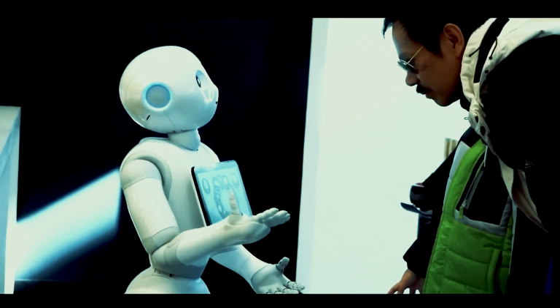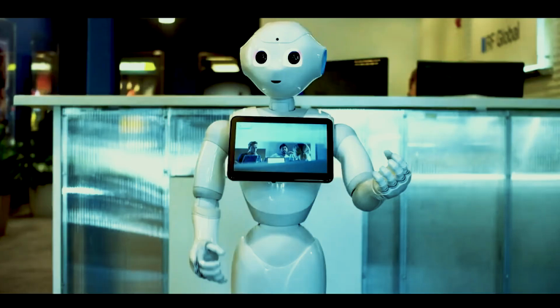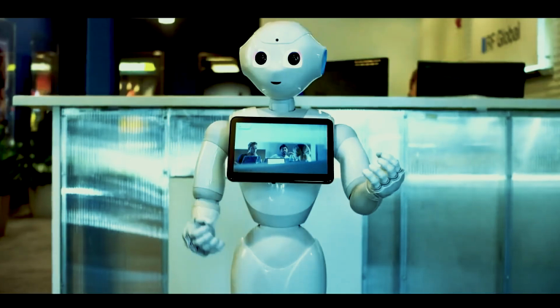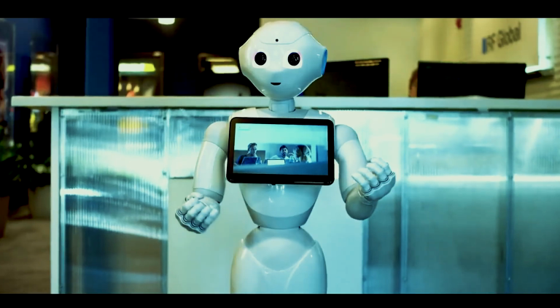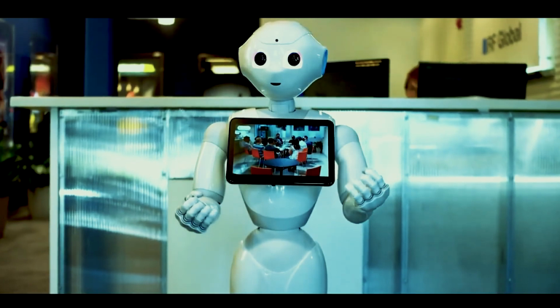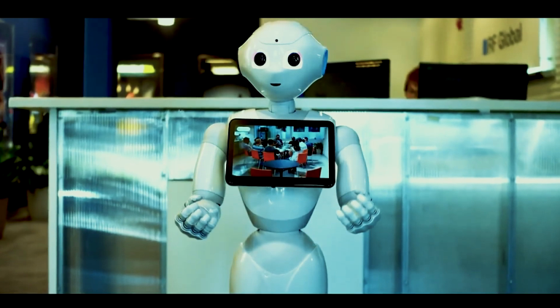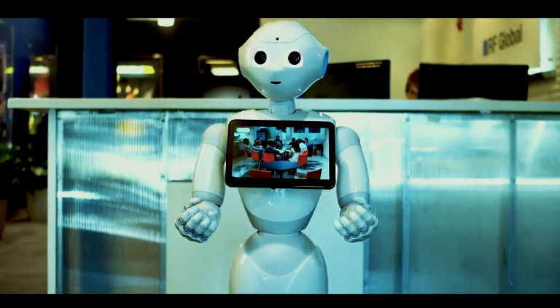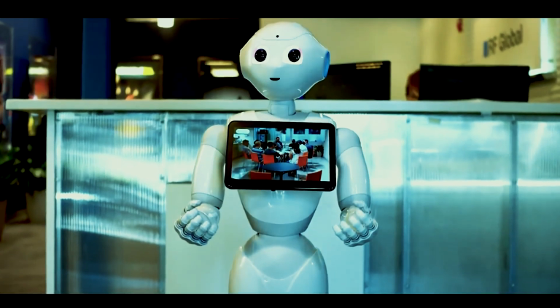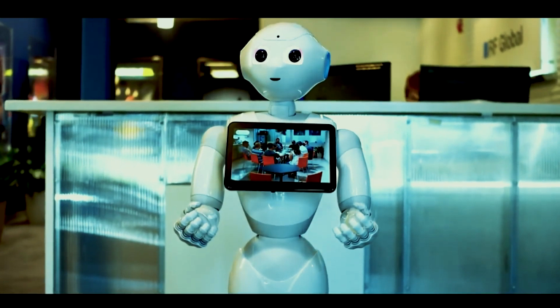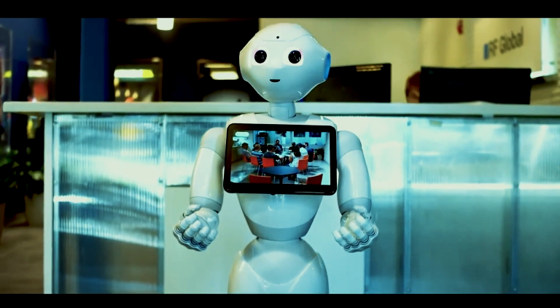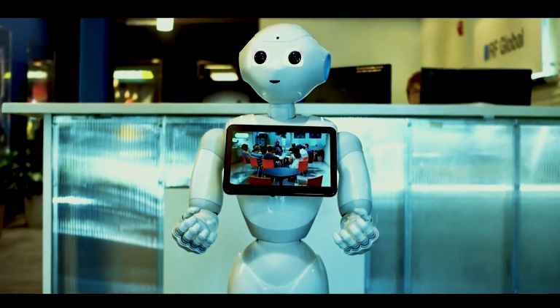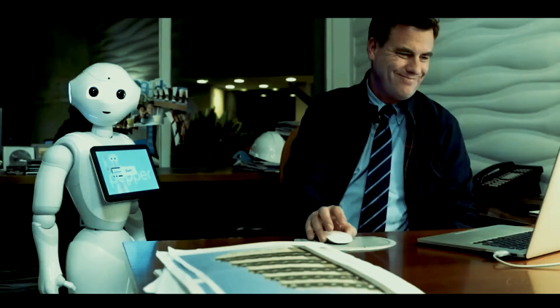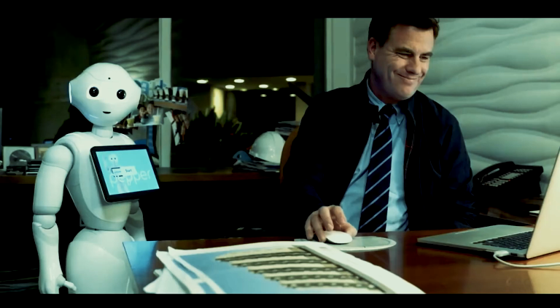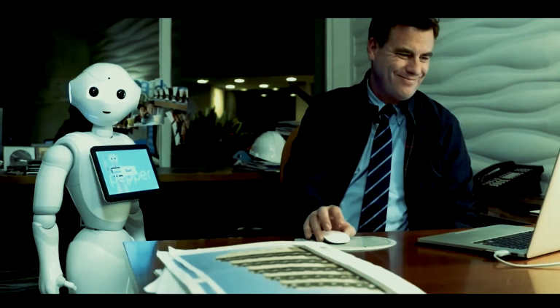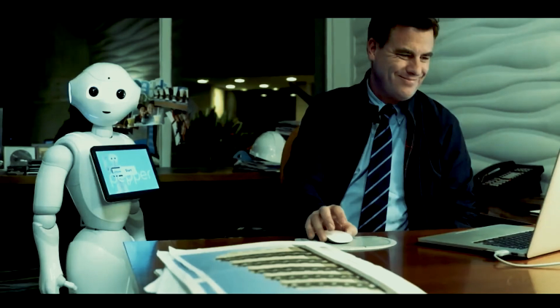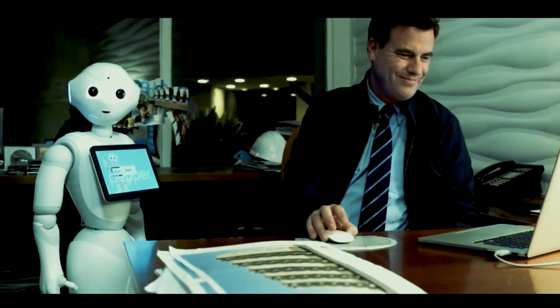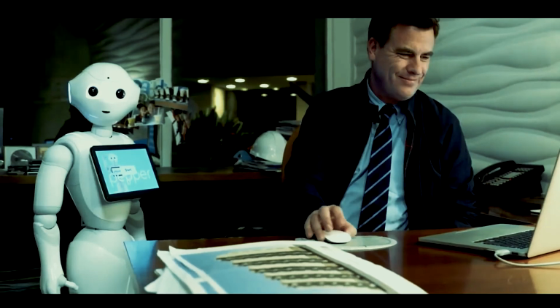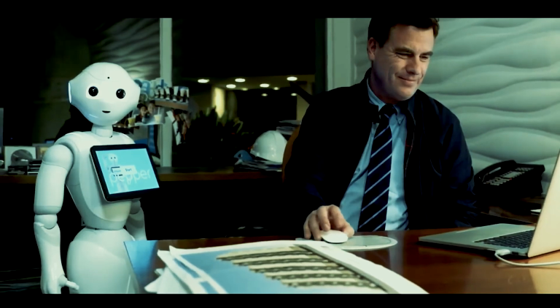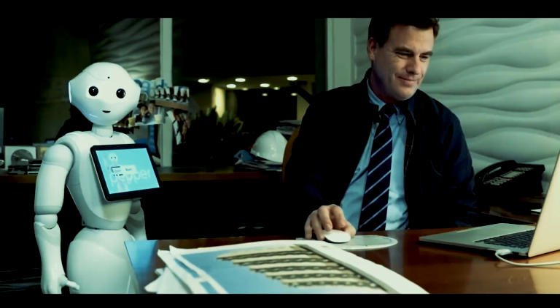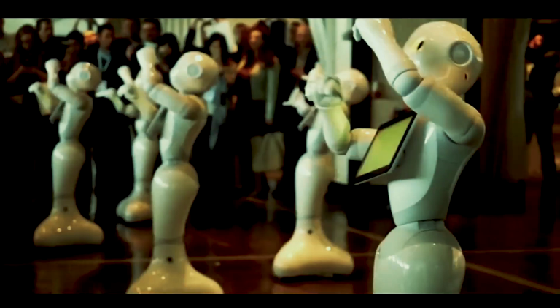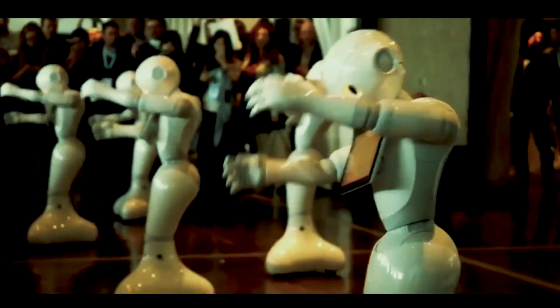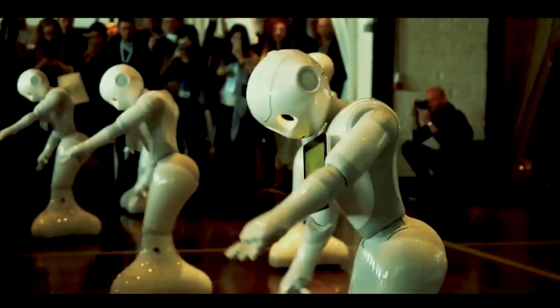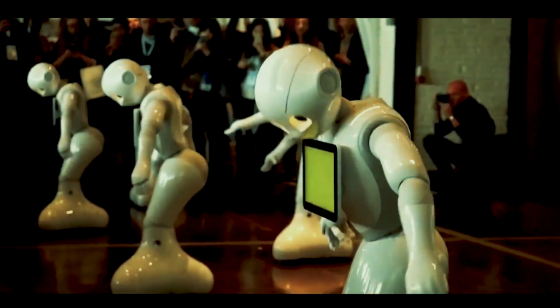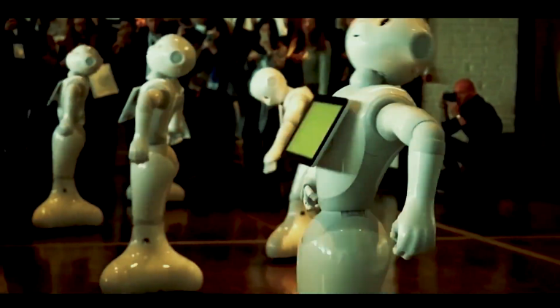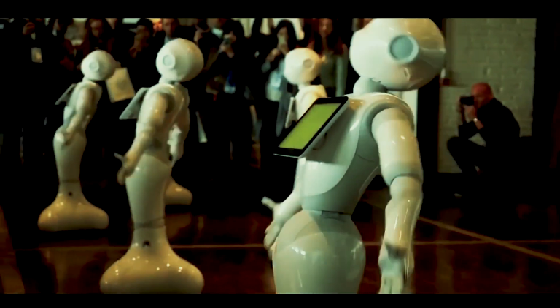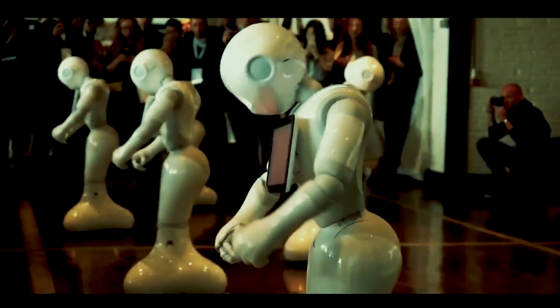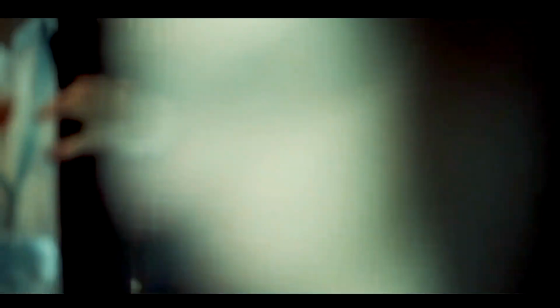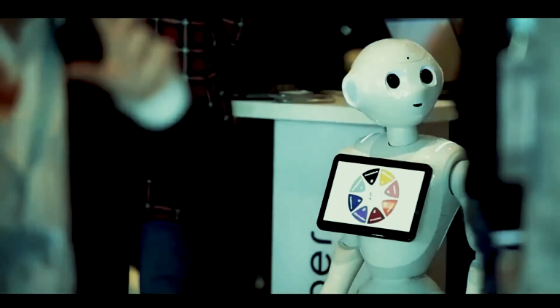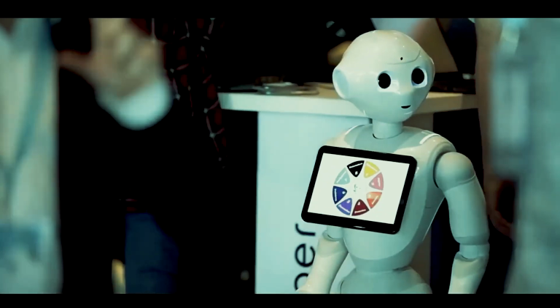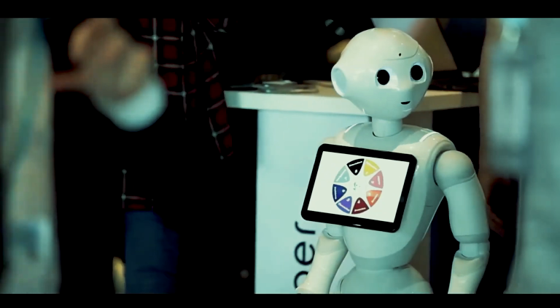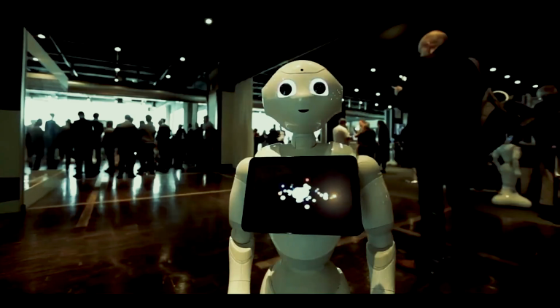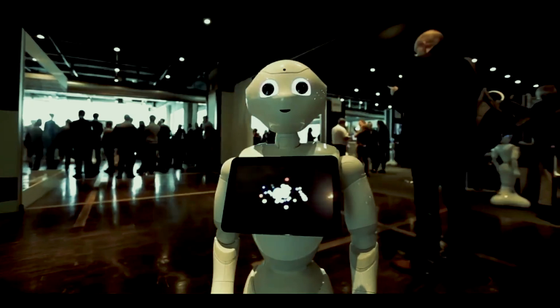Pepper is a highly versatile and engaging robot that has the potential to revolutionize the way we interact with machines in a variety of settings.